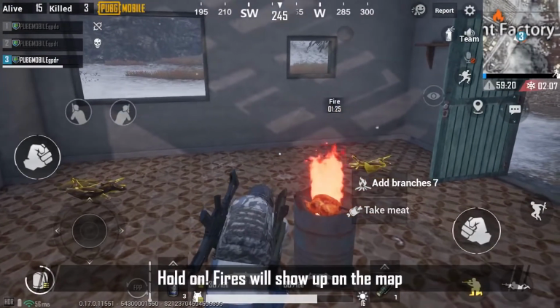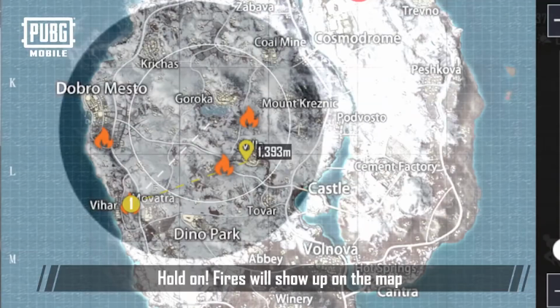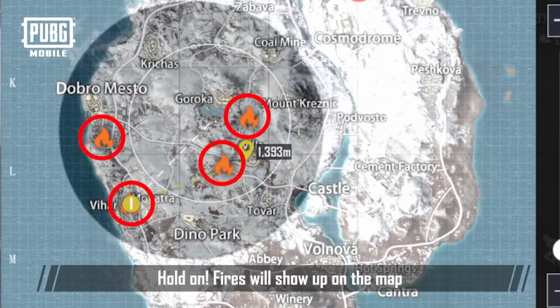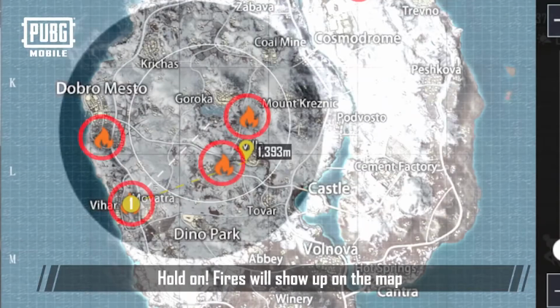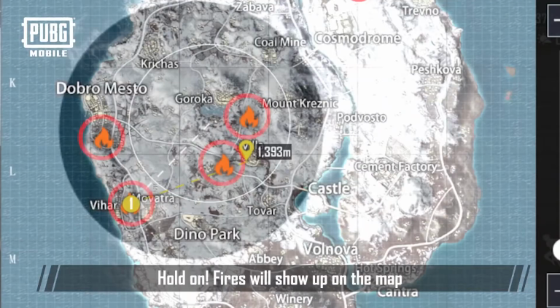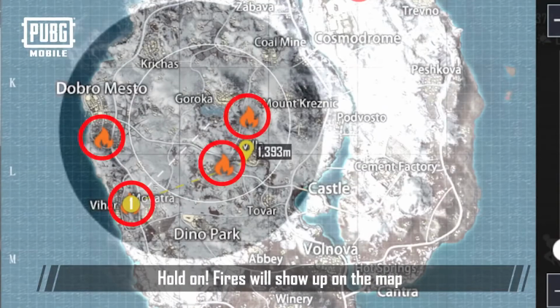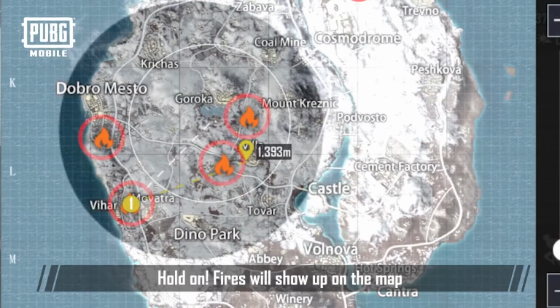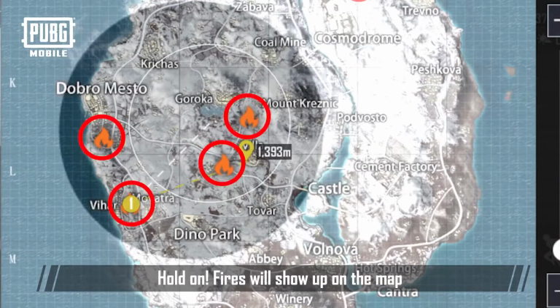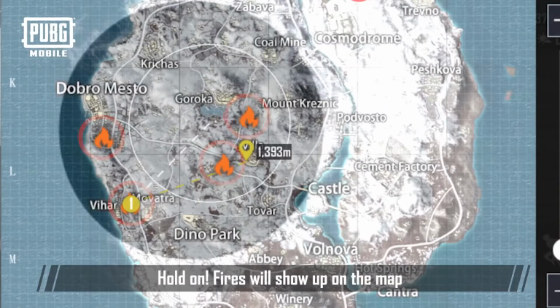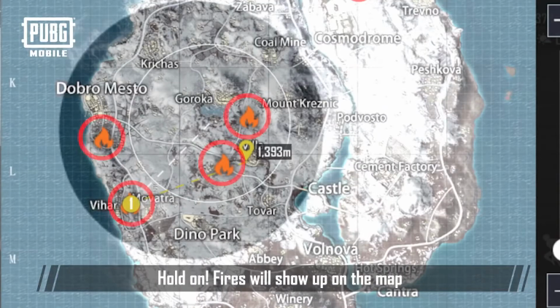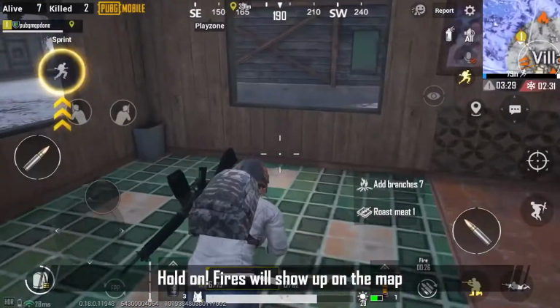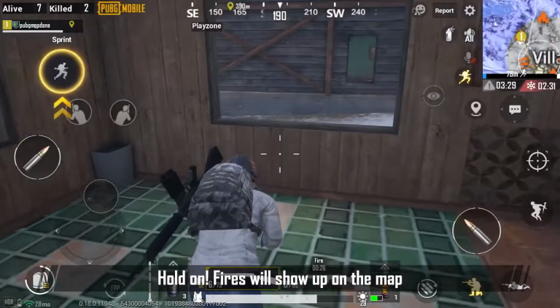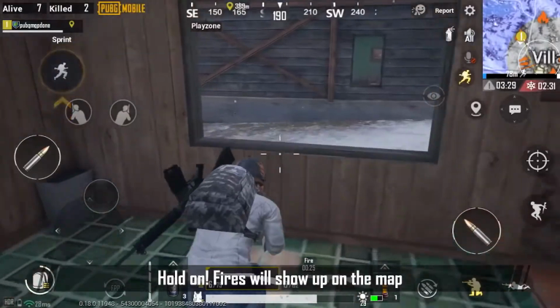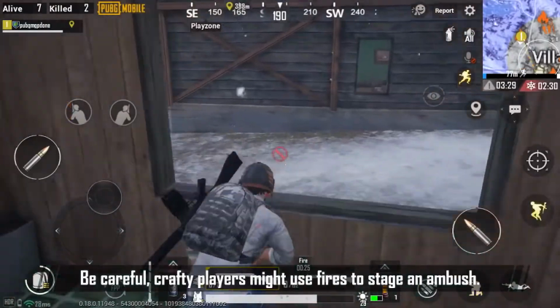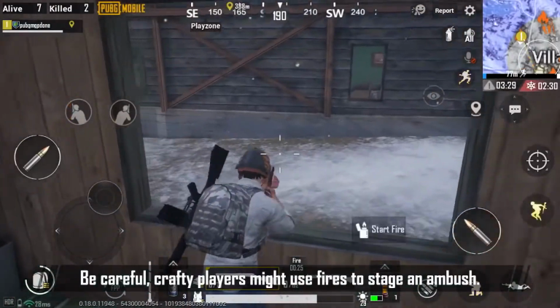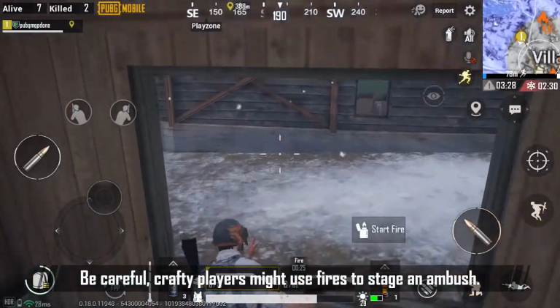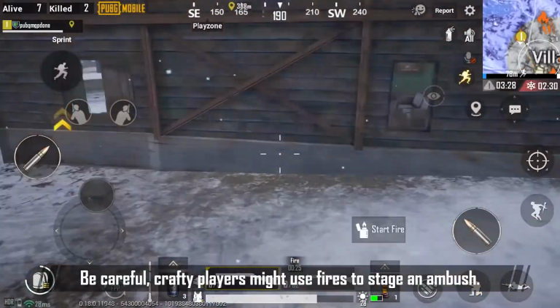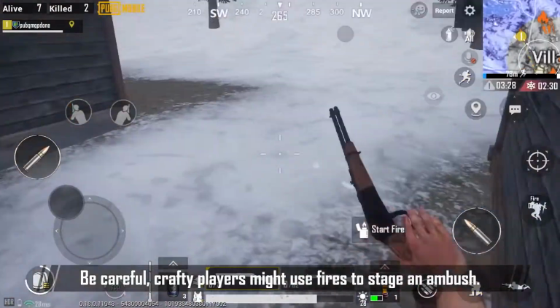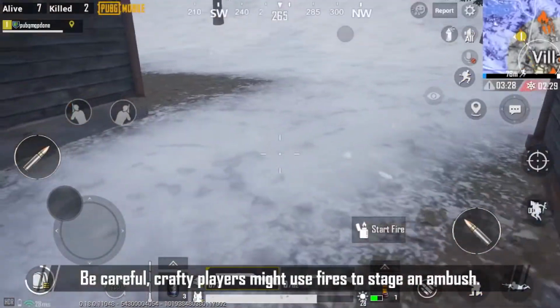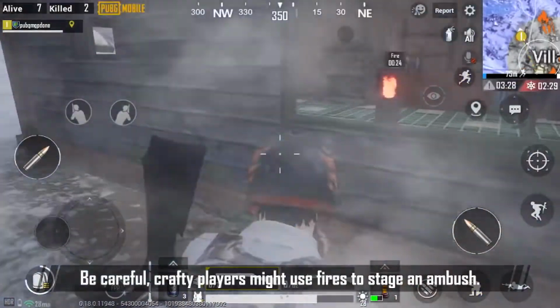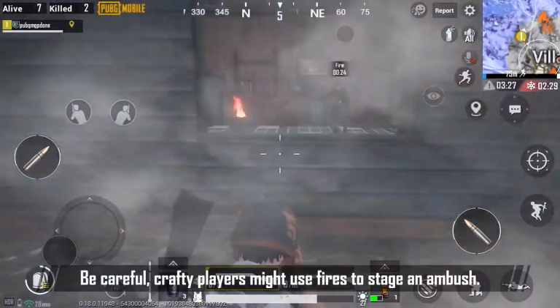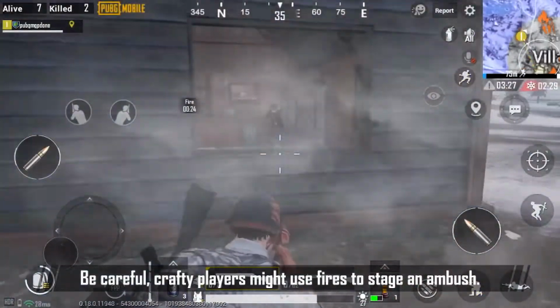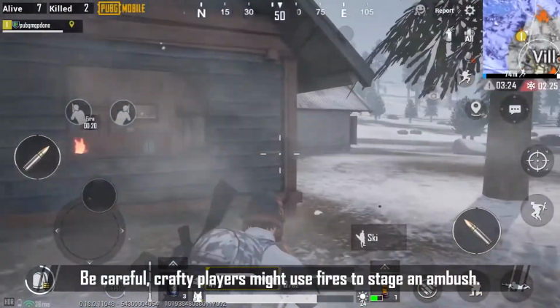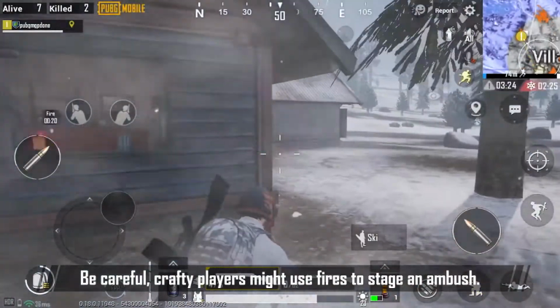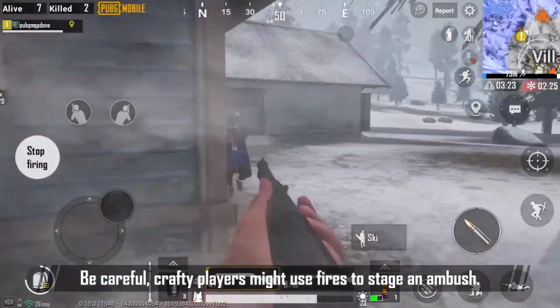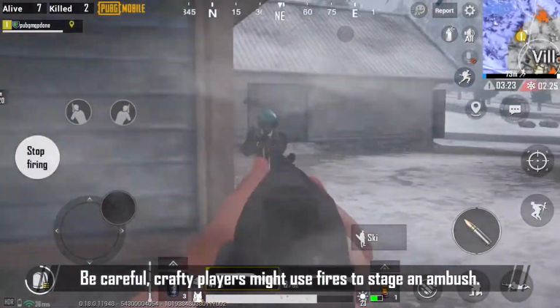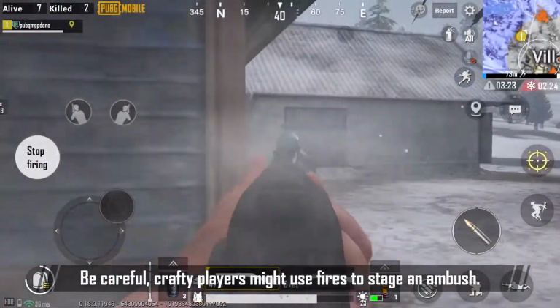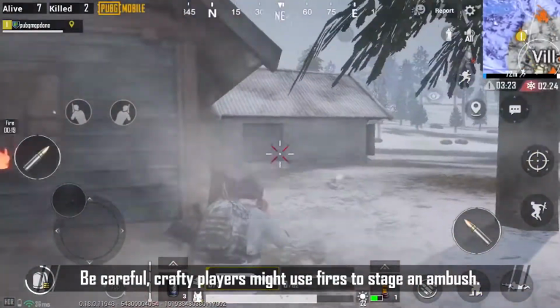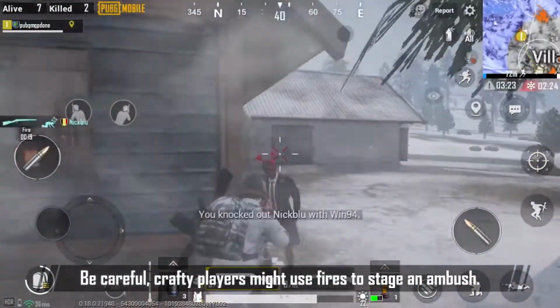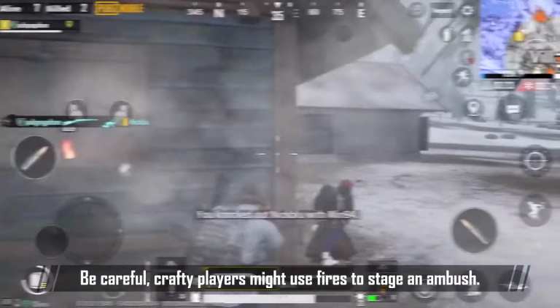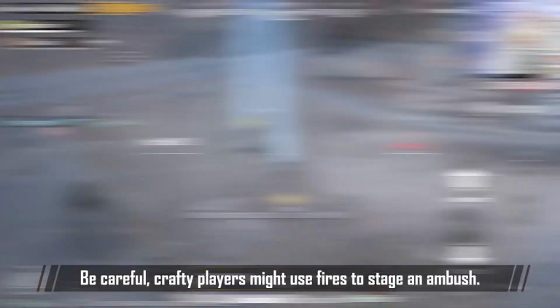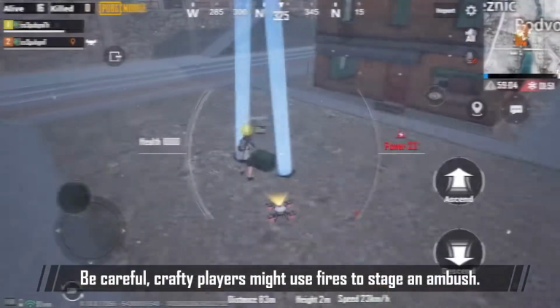Hold on — fires will show up on the map. Be careful, crafty players might use fires to stage an ambush.